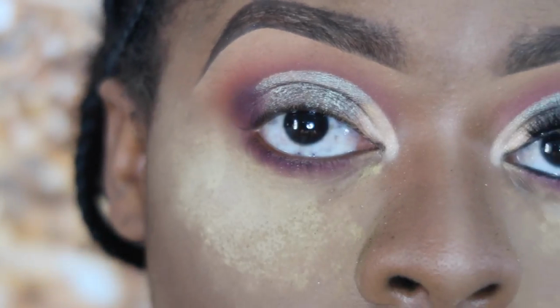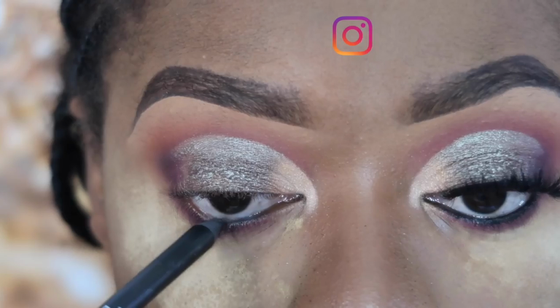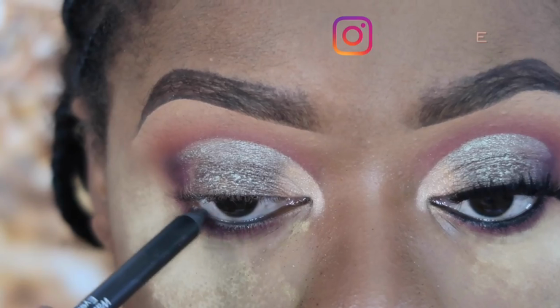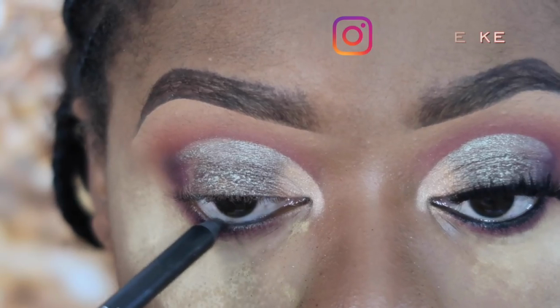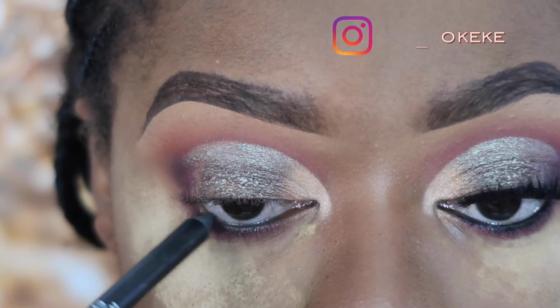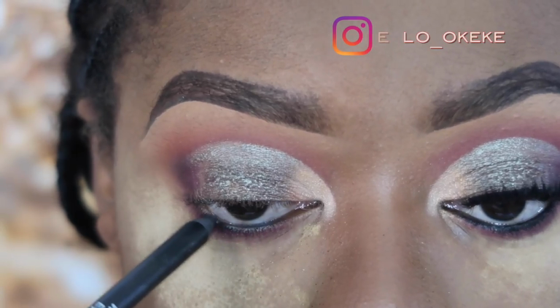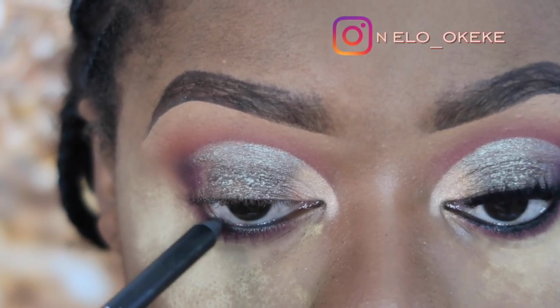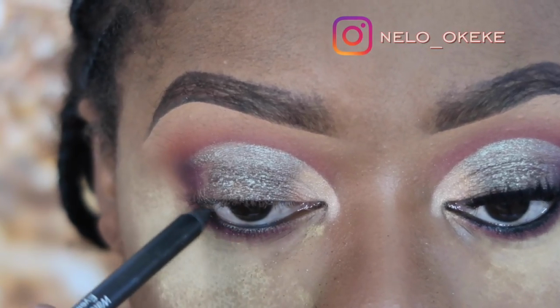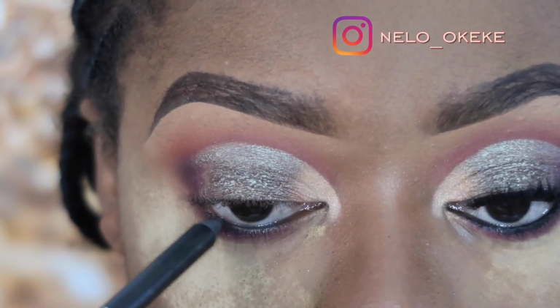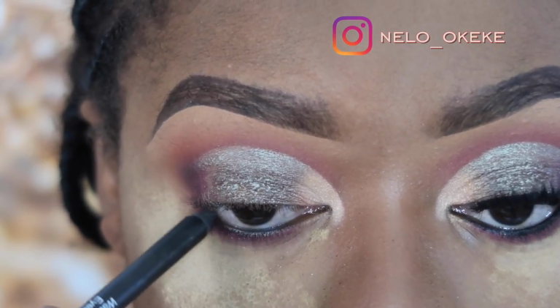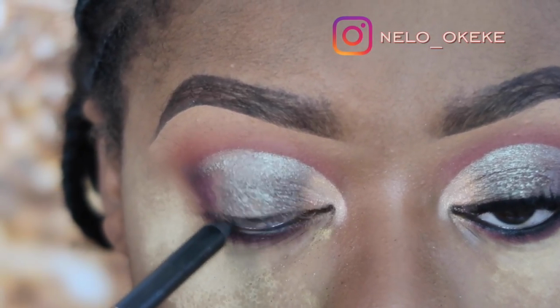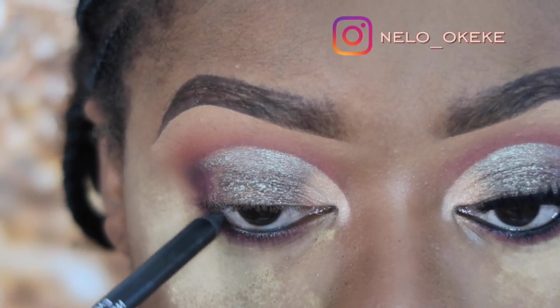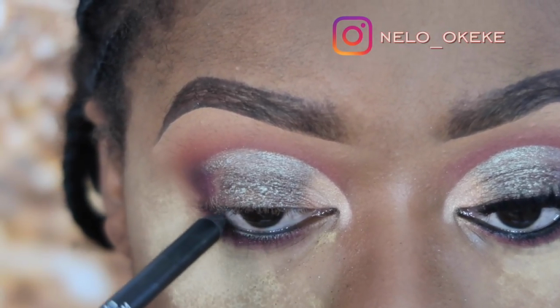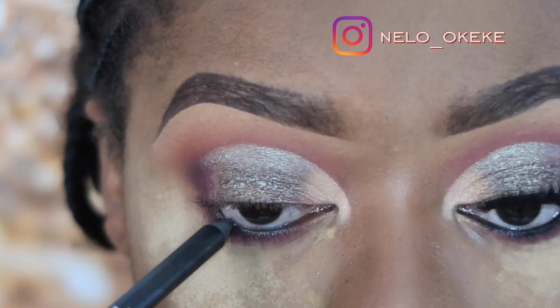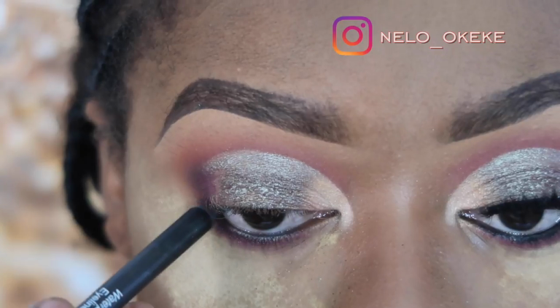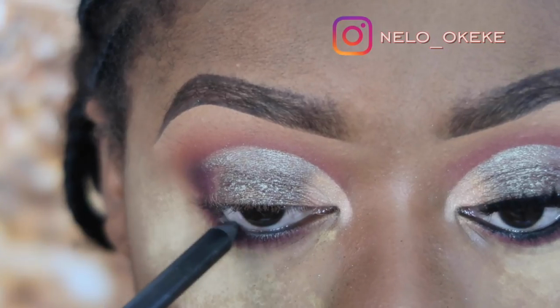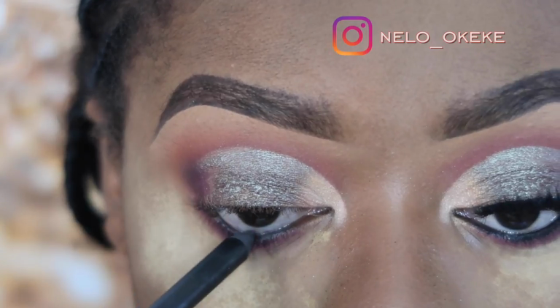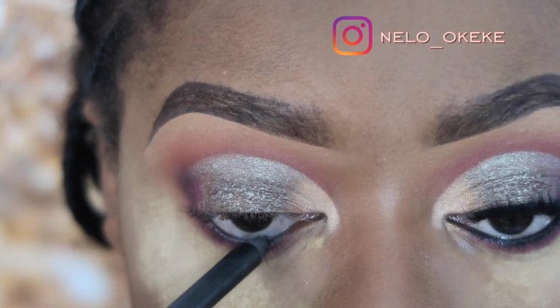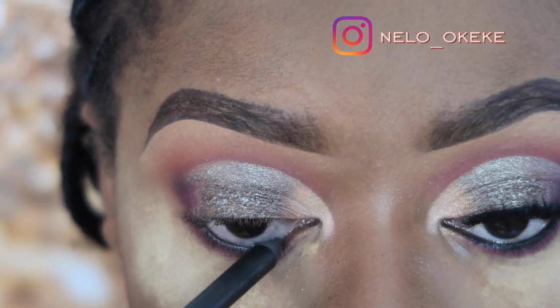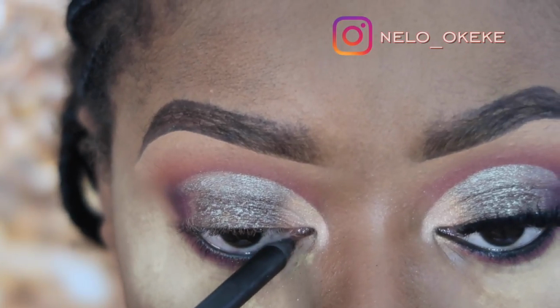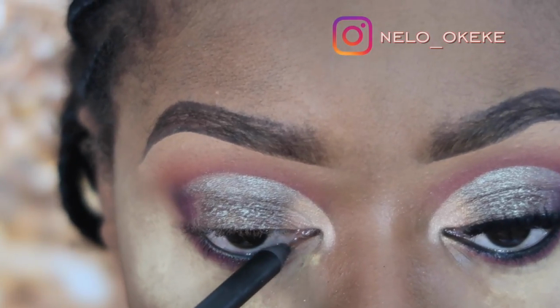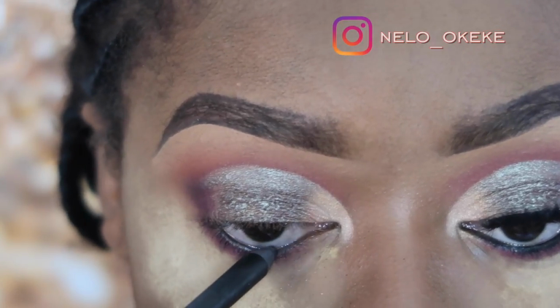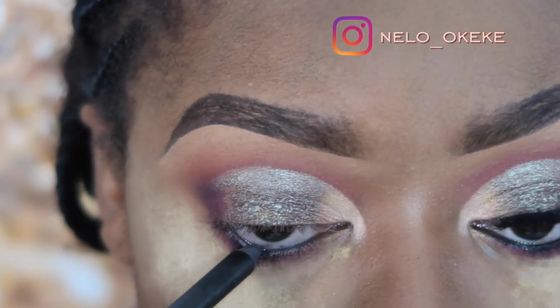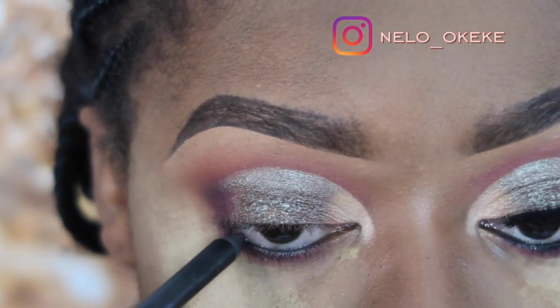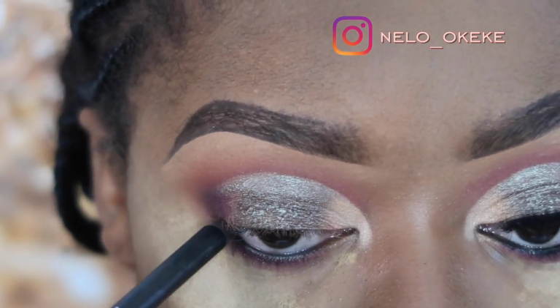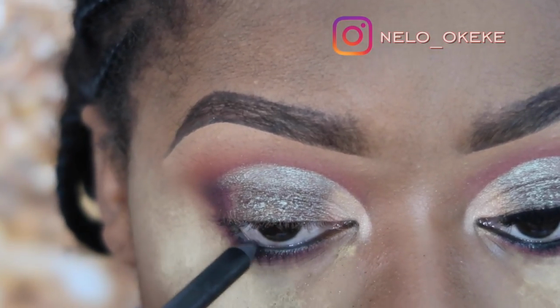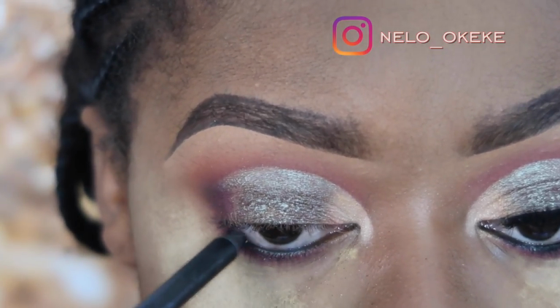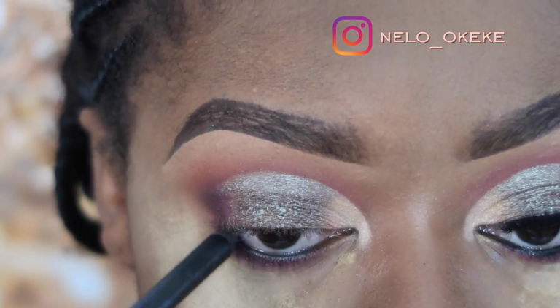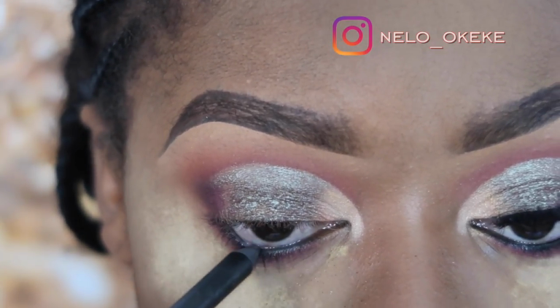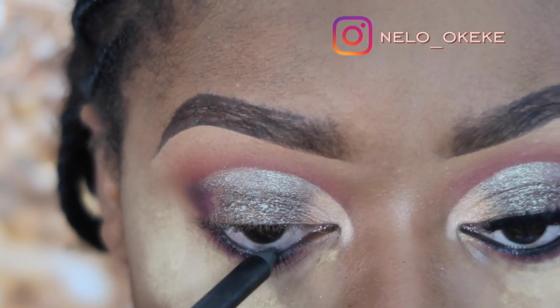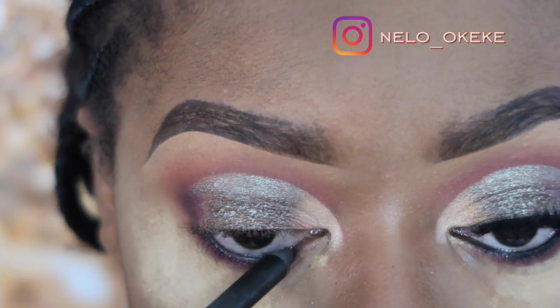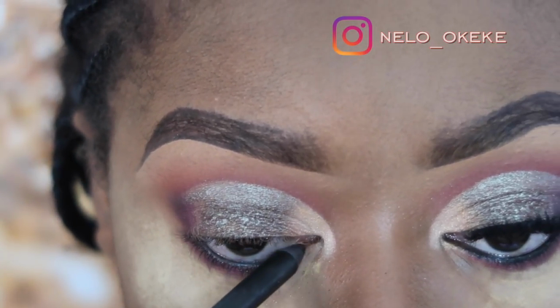Next I lined my waterline, put on my lashes, and finished up my eyes before going back to my face.